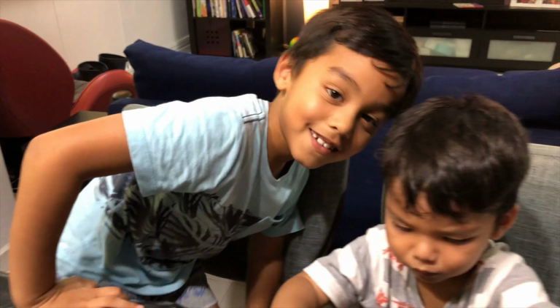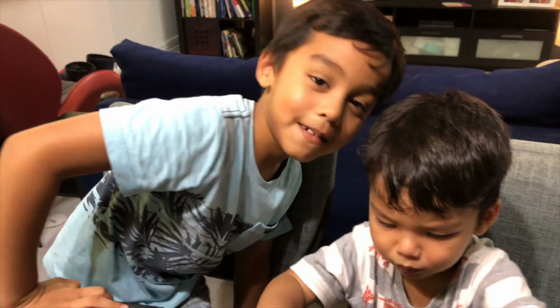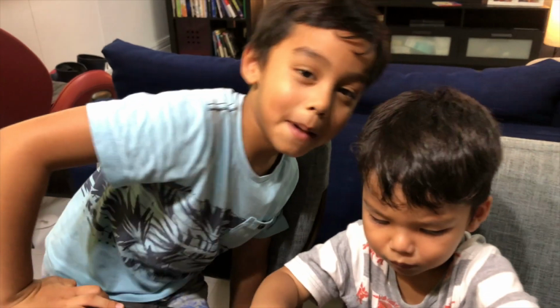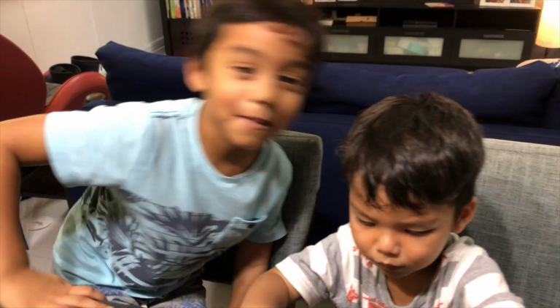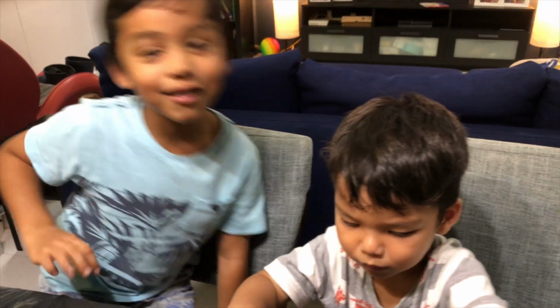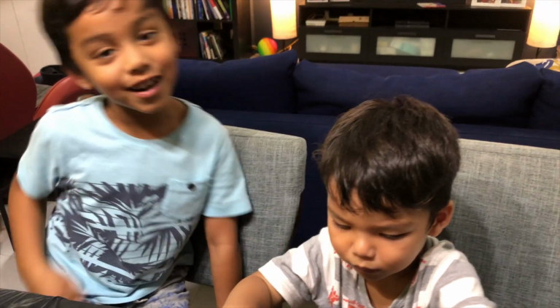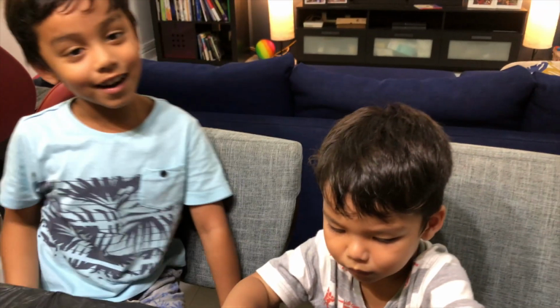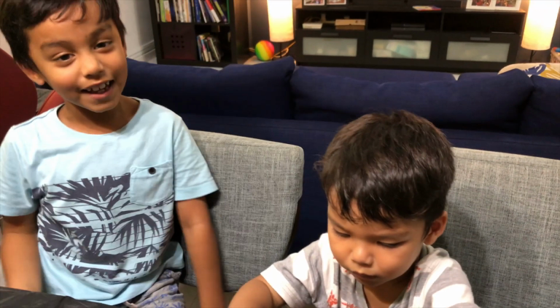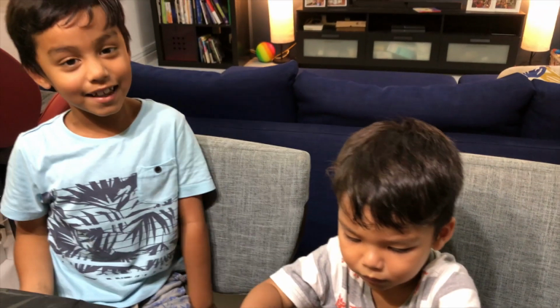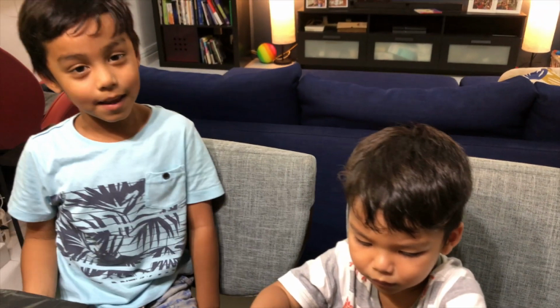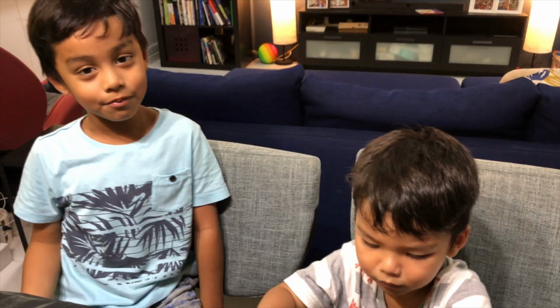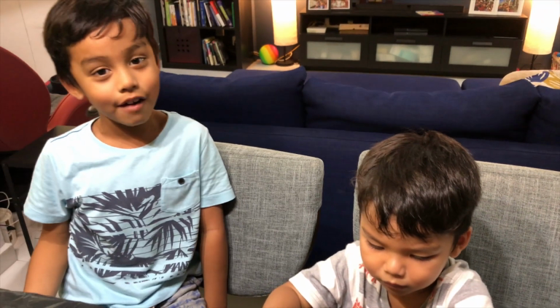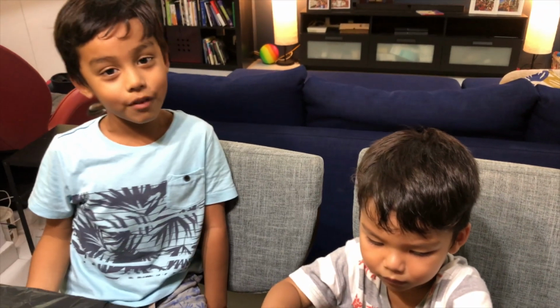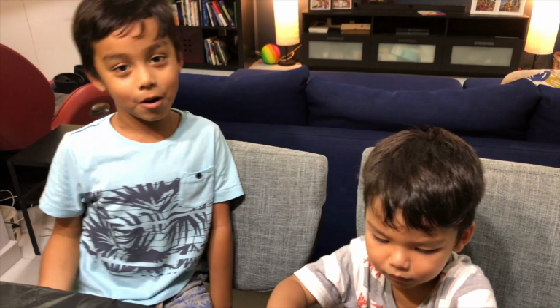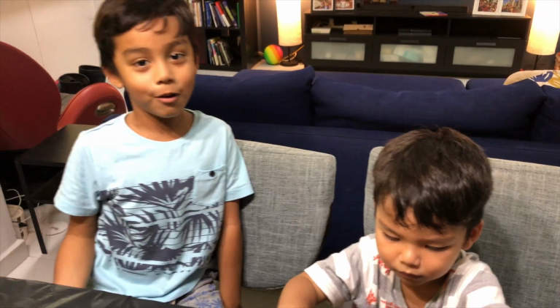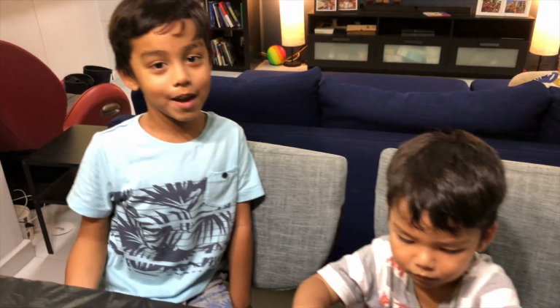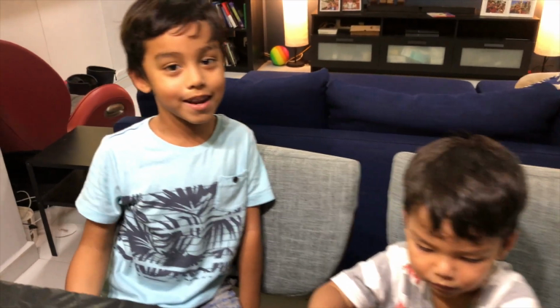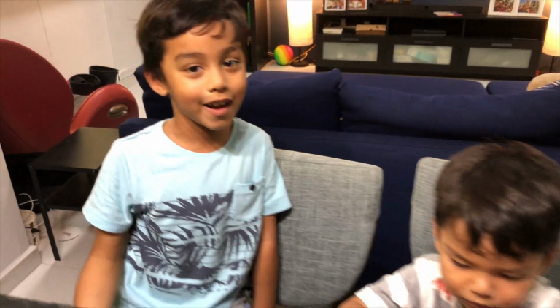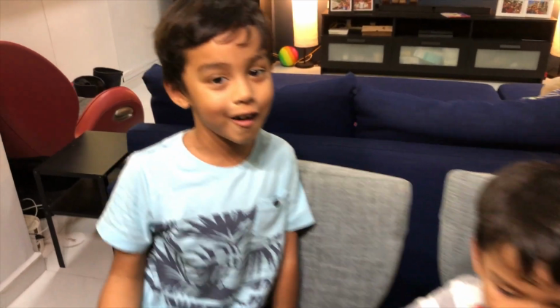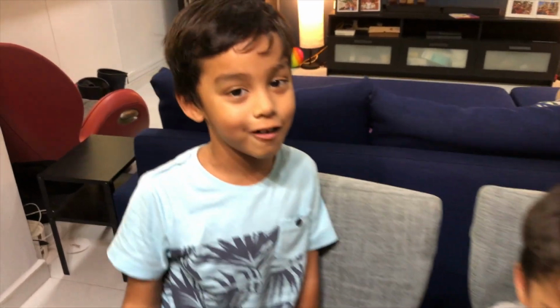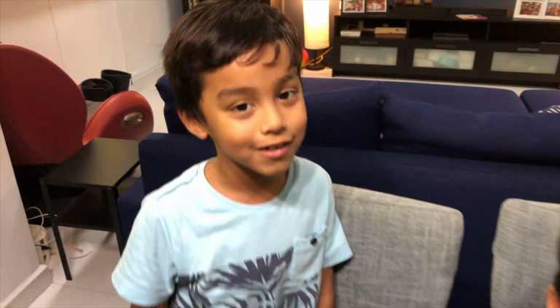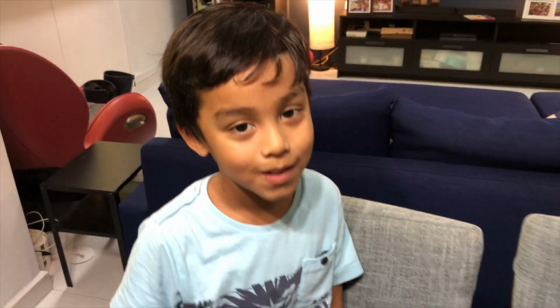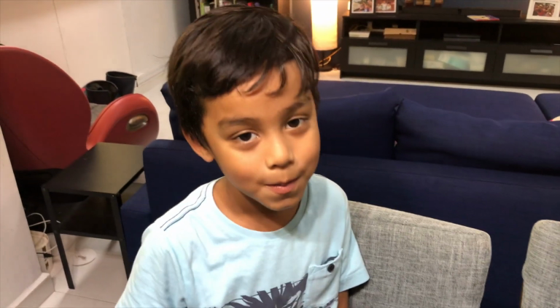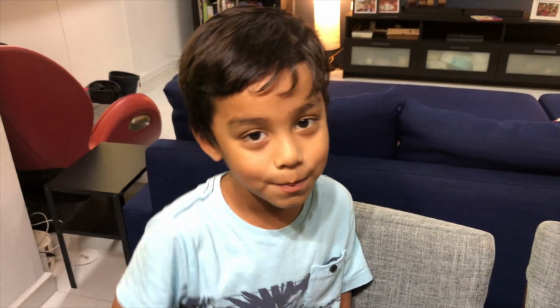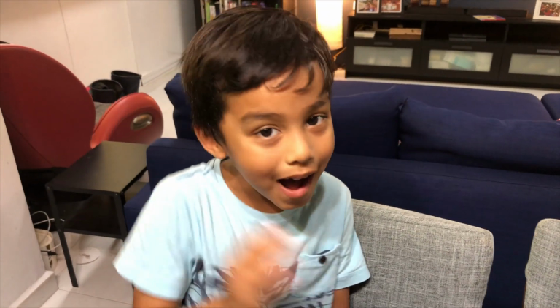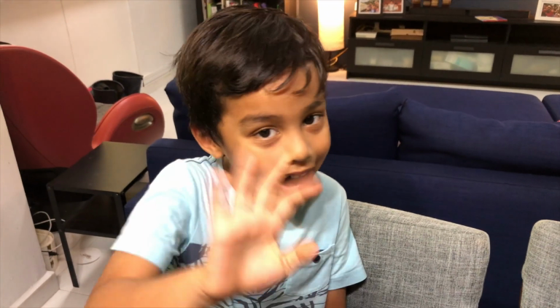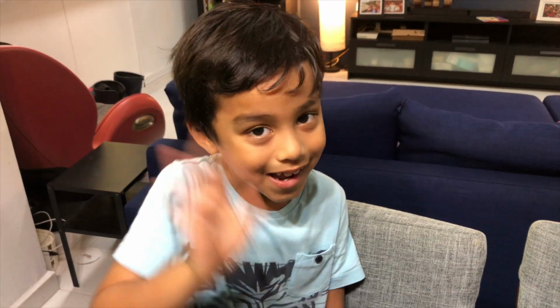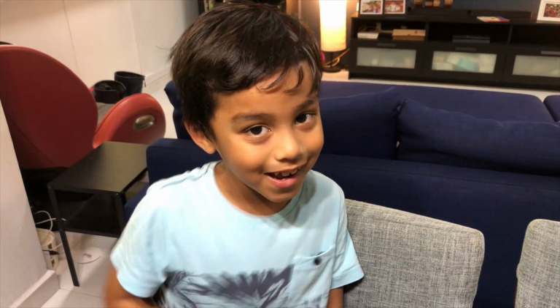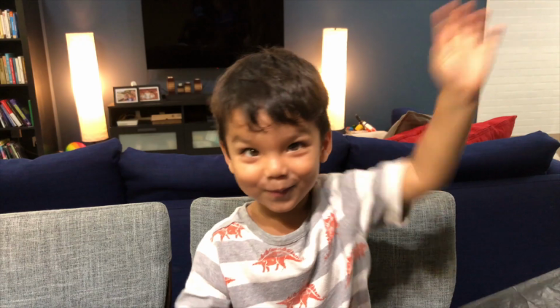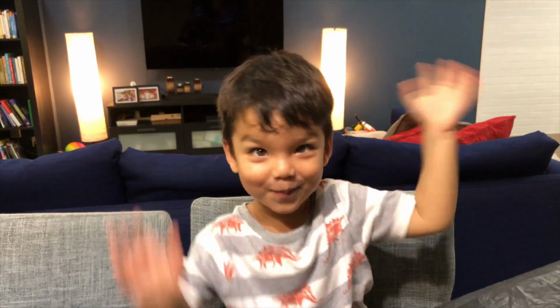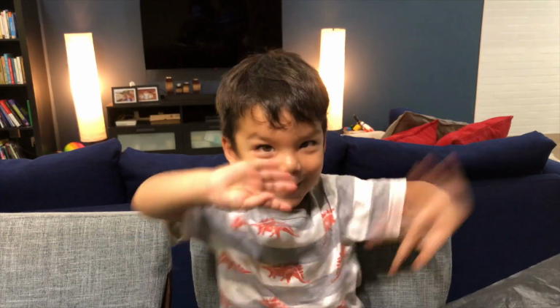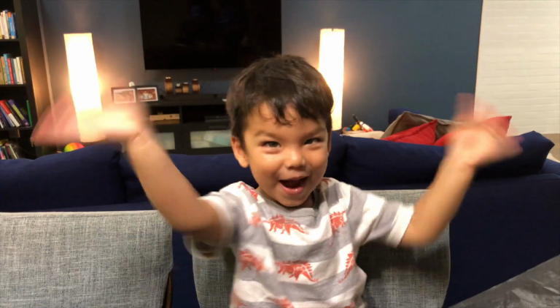Remember to hit like and subscribe for more videos. Bye! Bye bye!